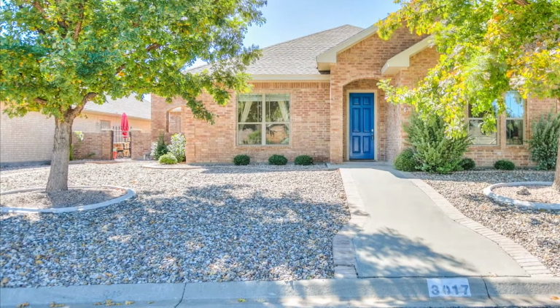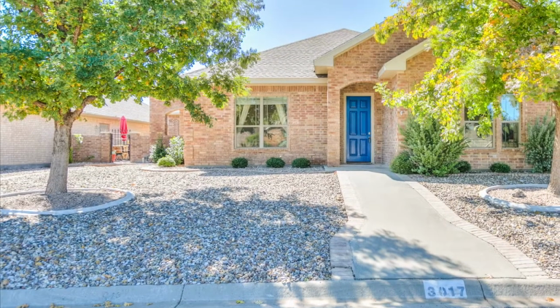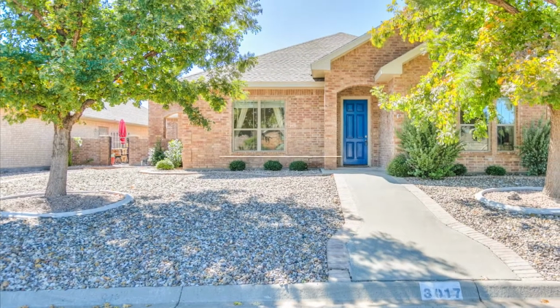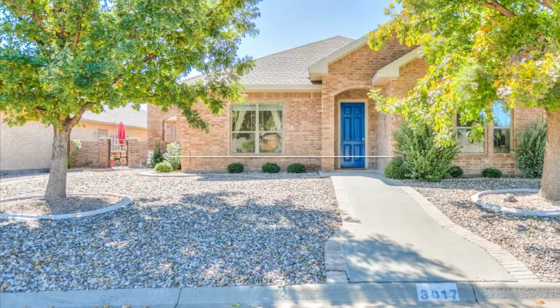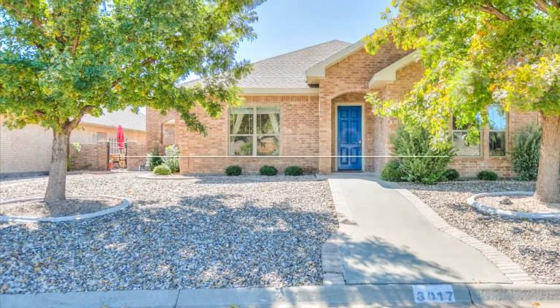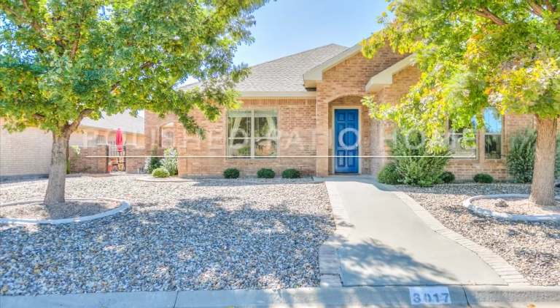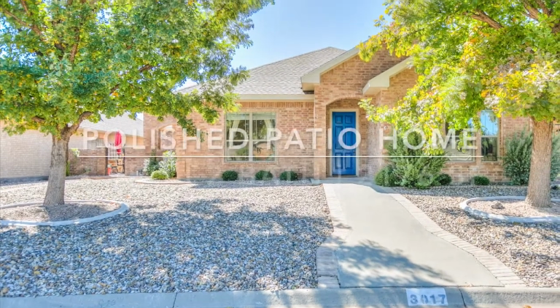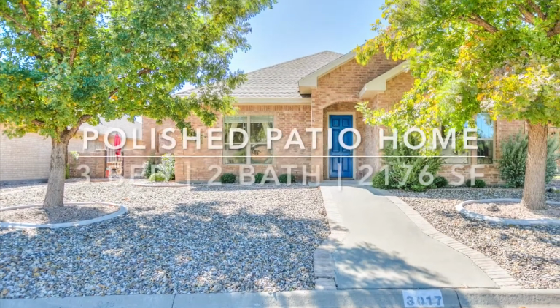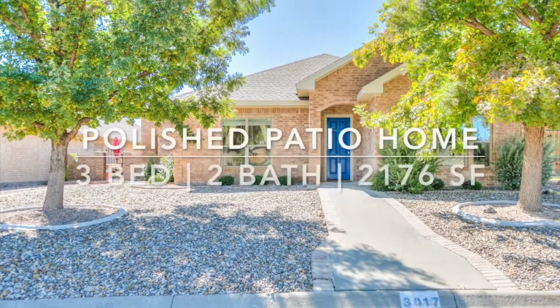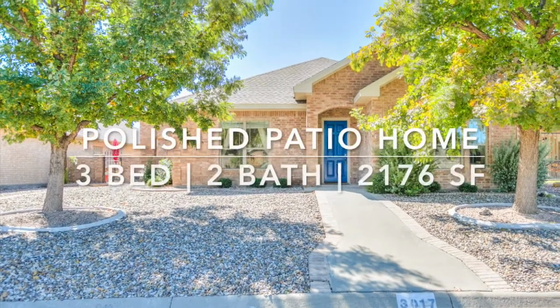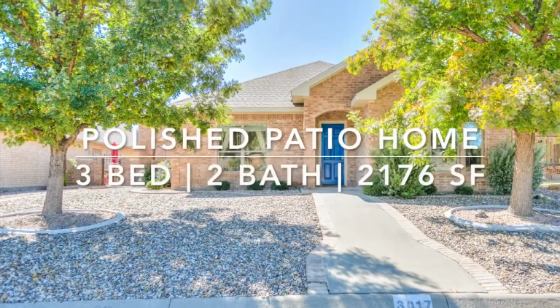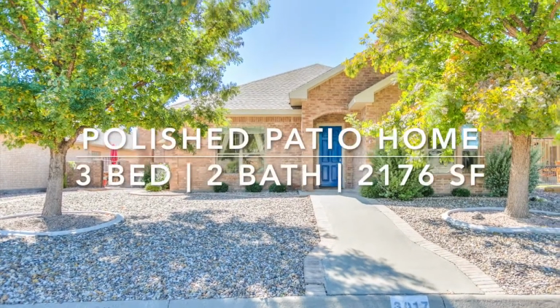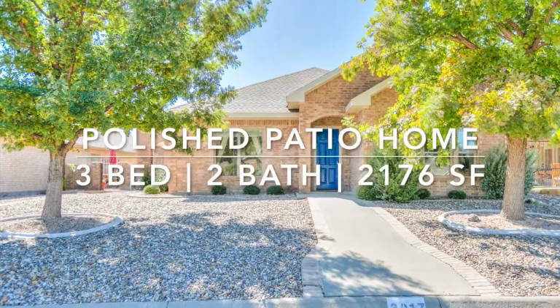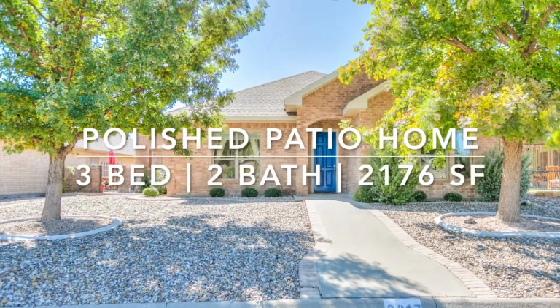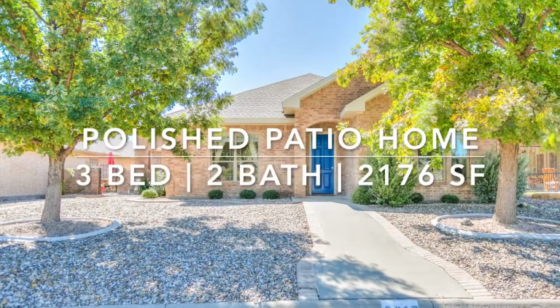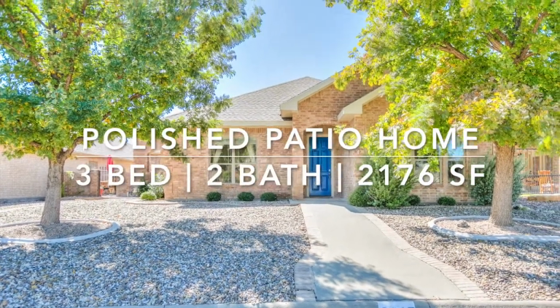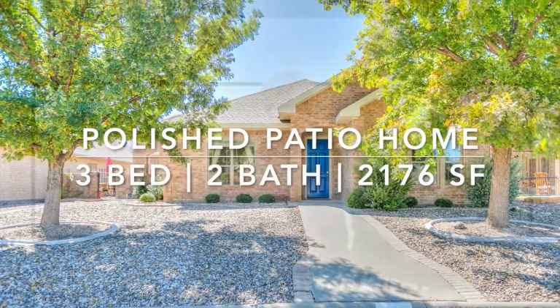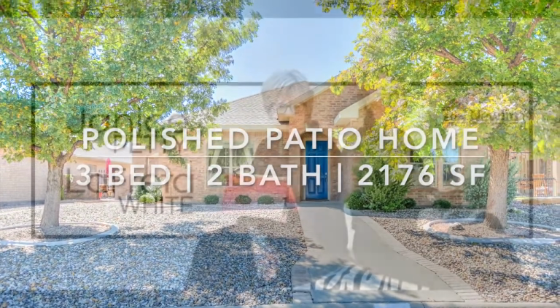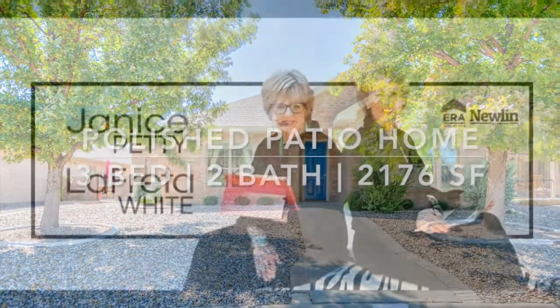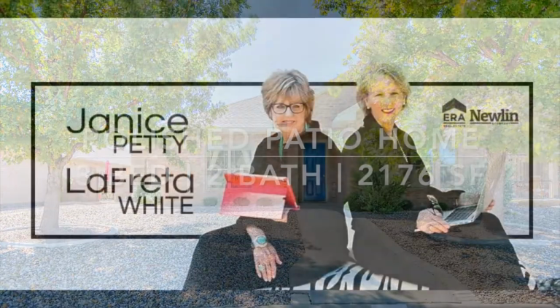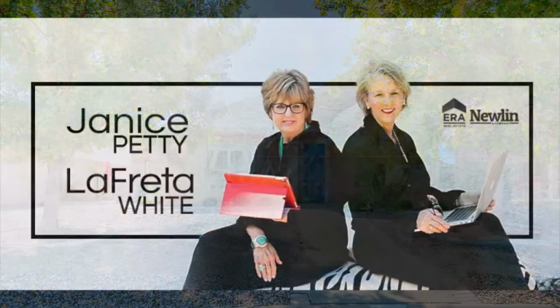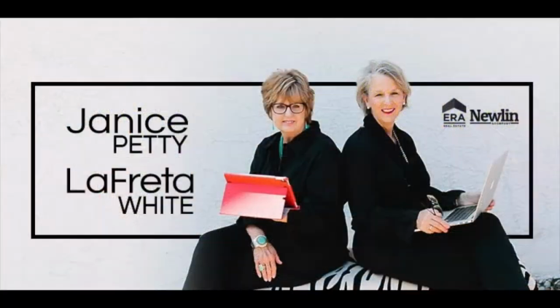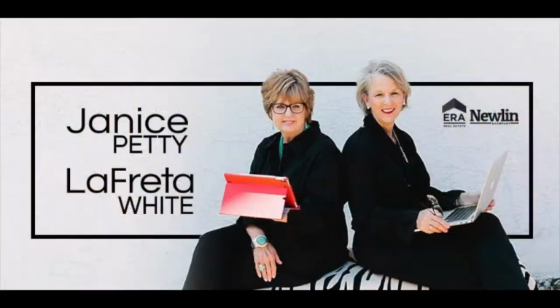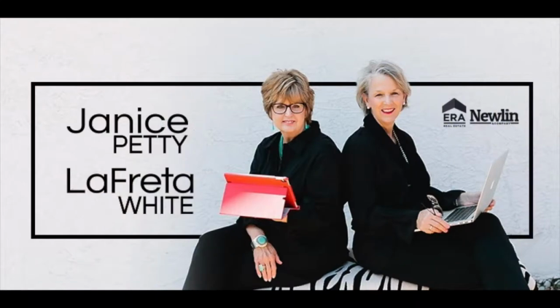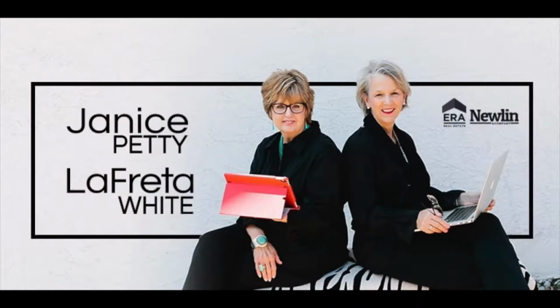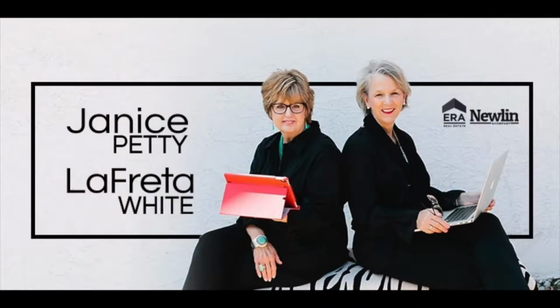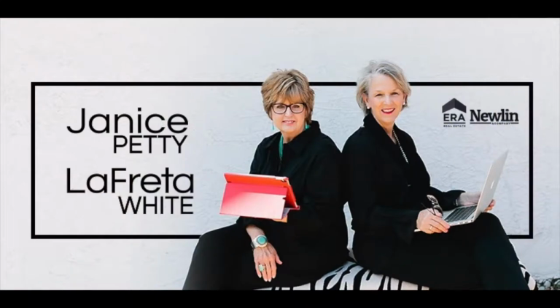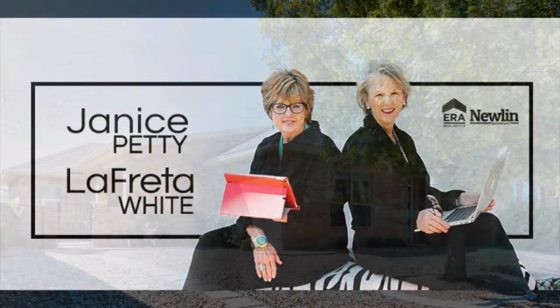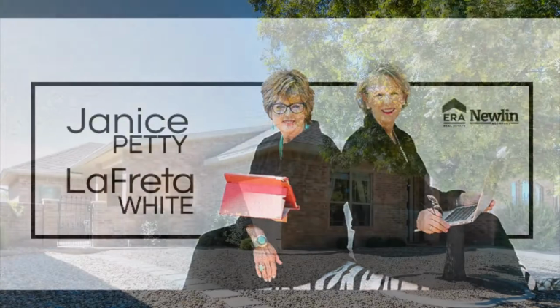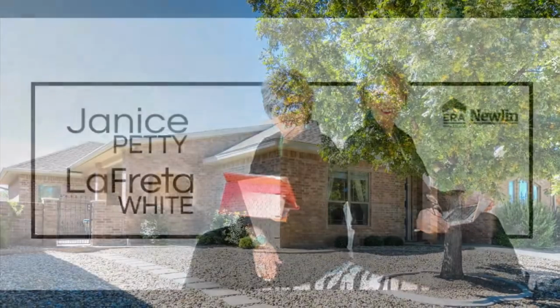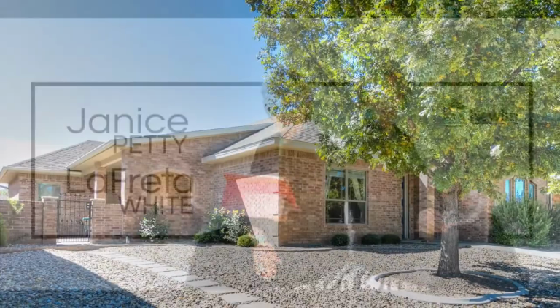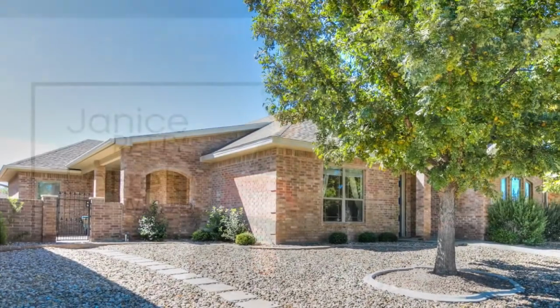Recent updates create carefree, stylish living in this lovely three-bed, two-bath patio home.